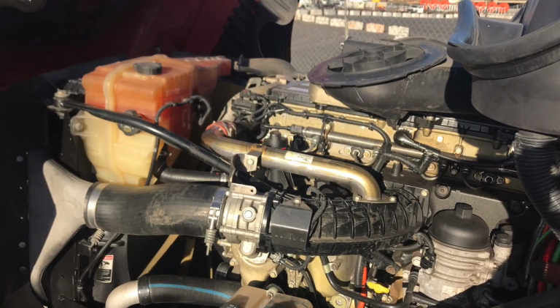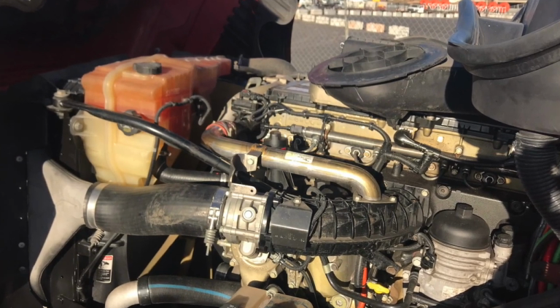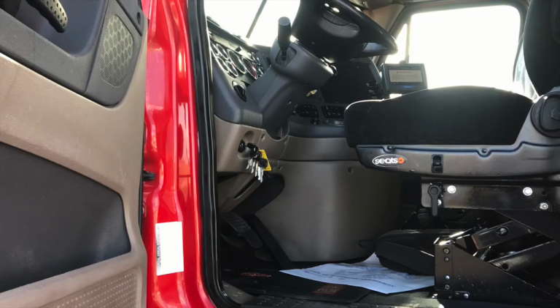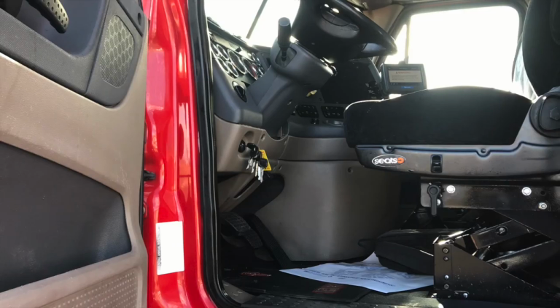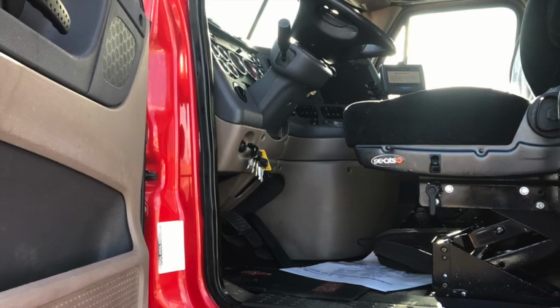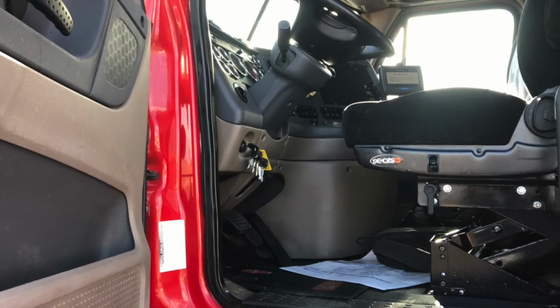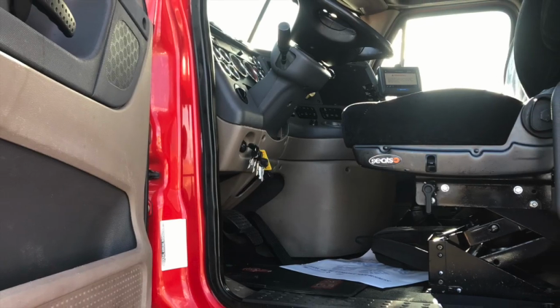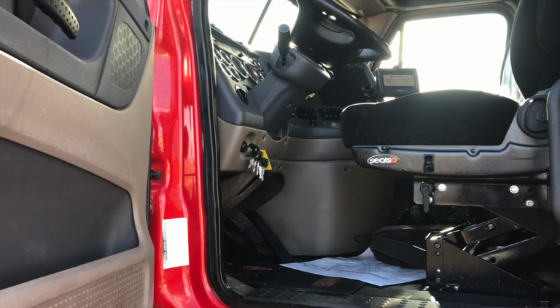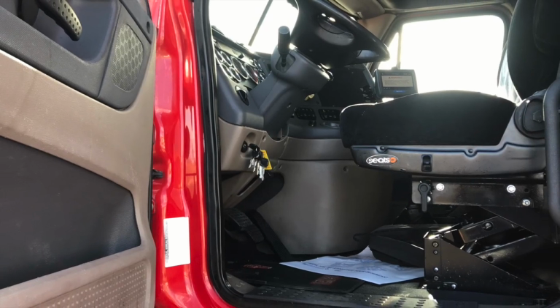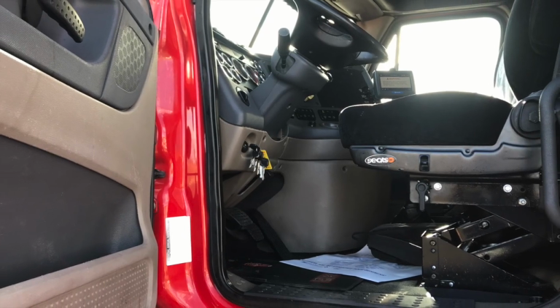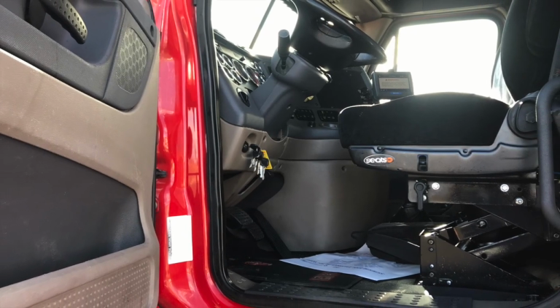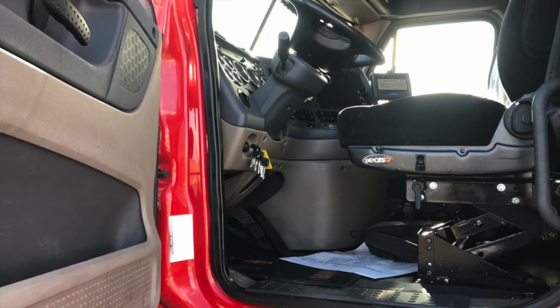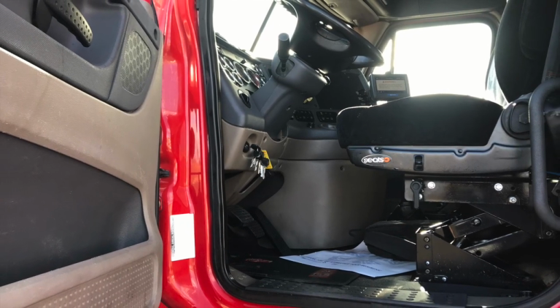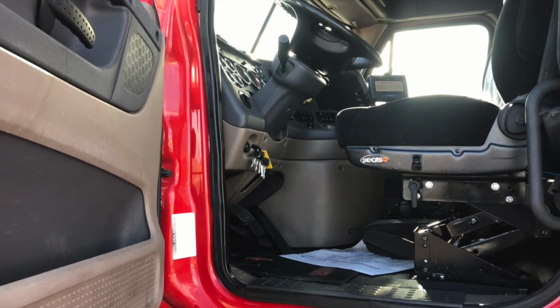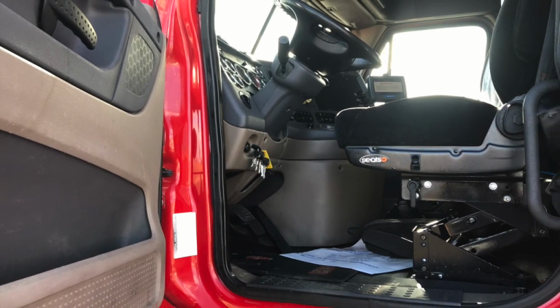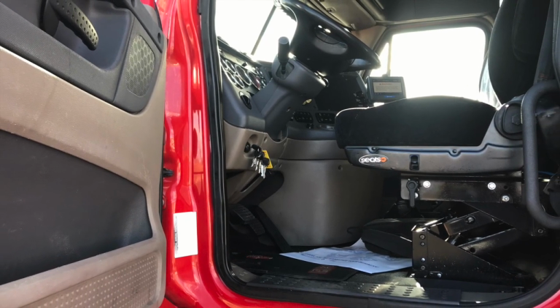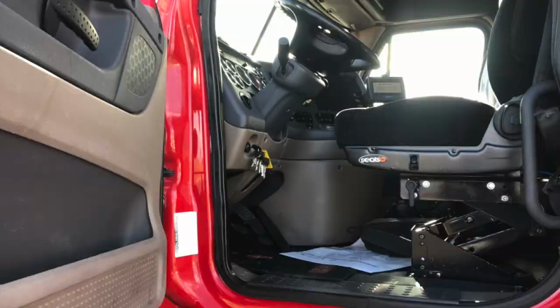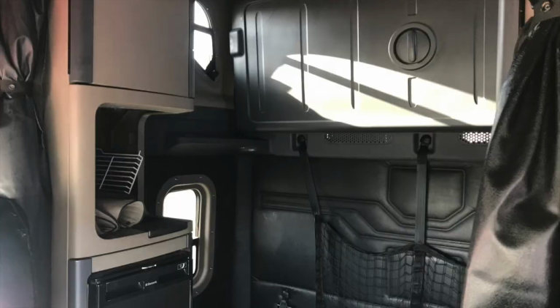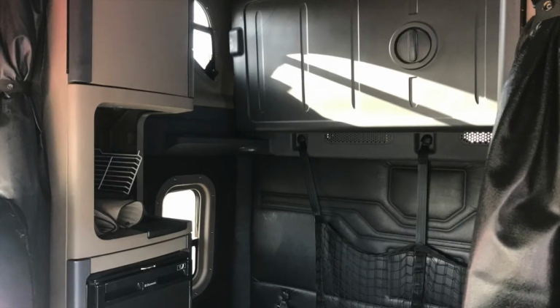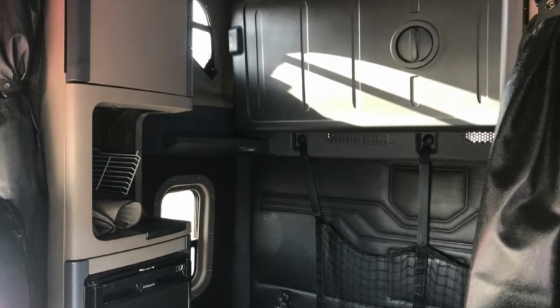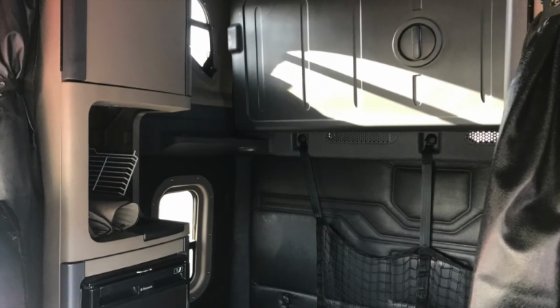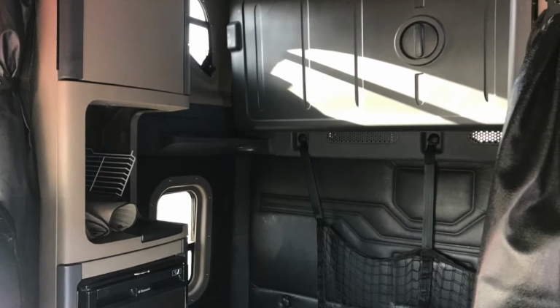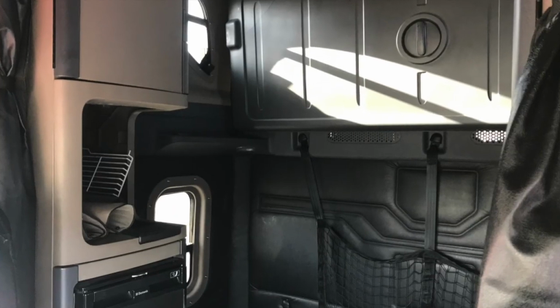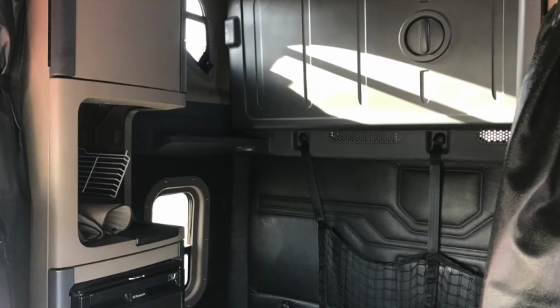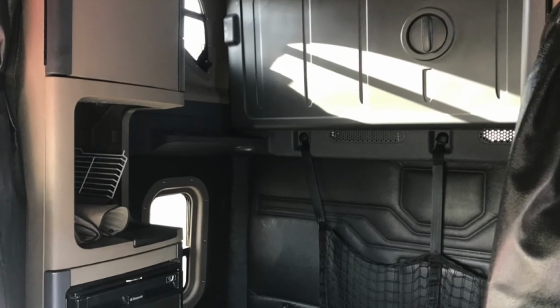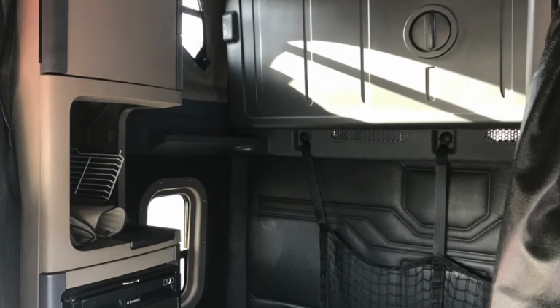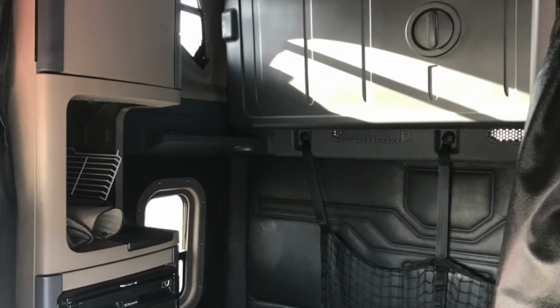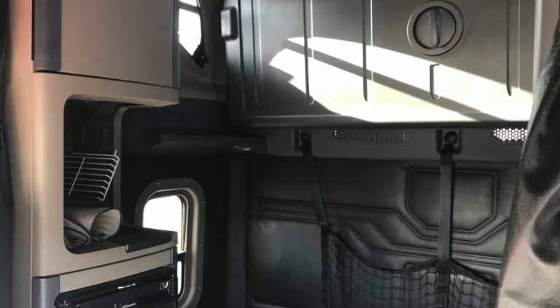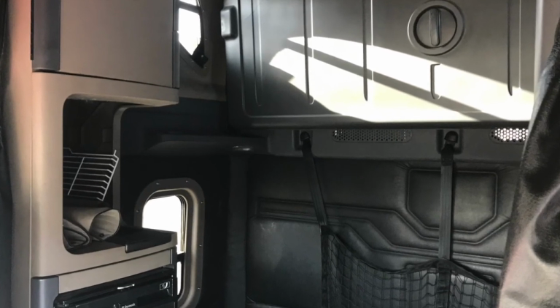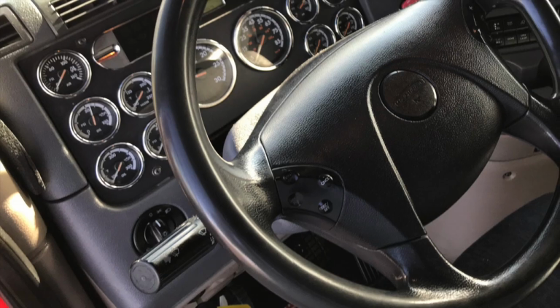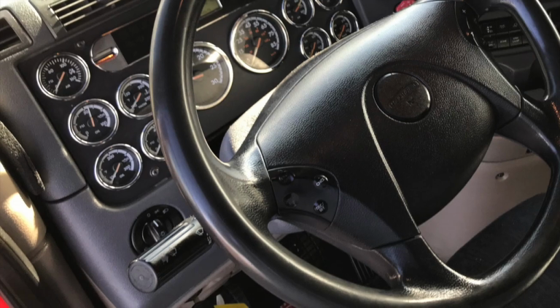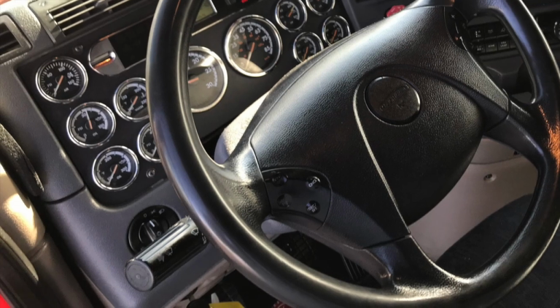Let's go inside. Here's a look at the really nice interior. You've got a sleeper with windows to bring in all that light and a dash that shines like new.